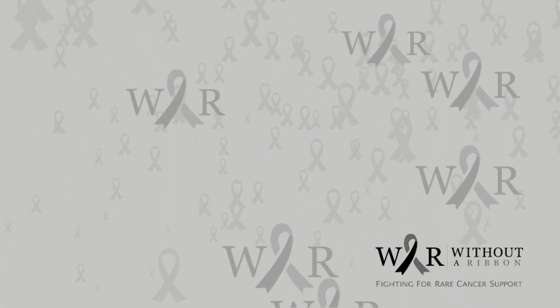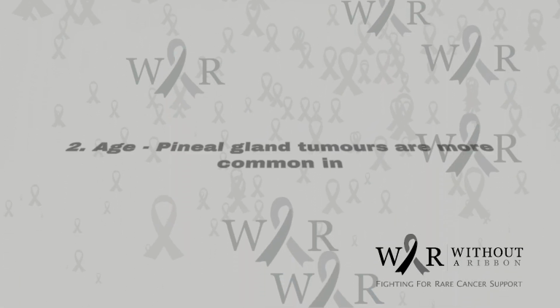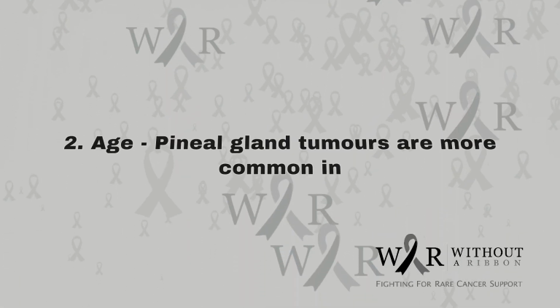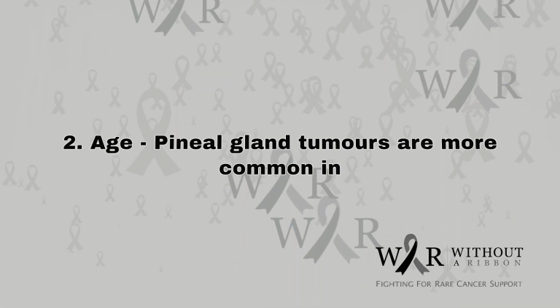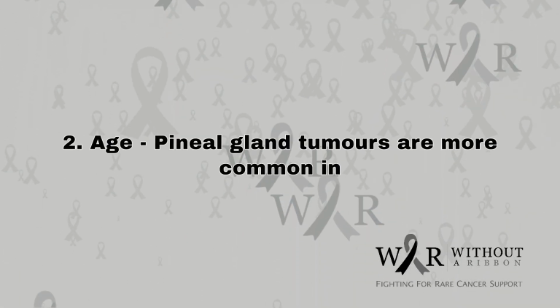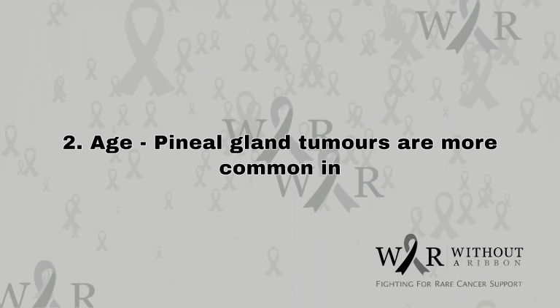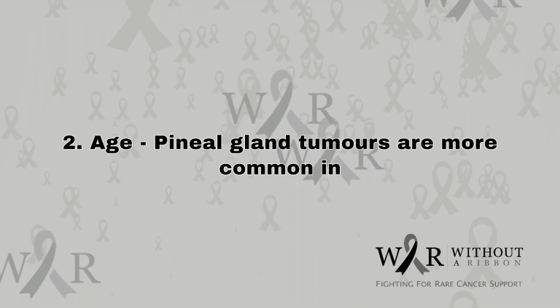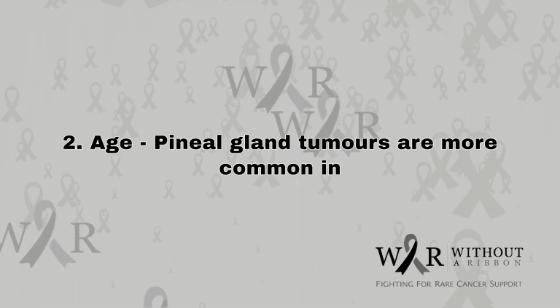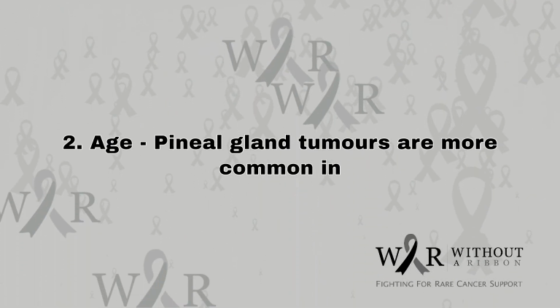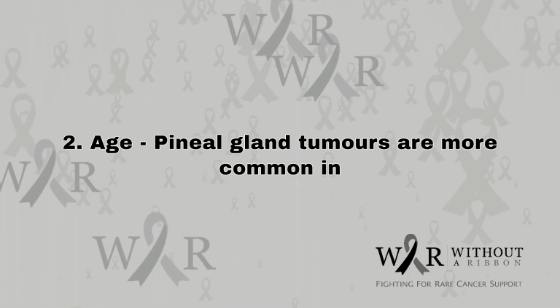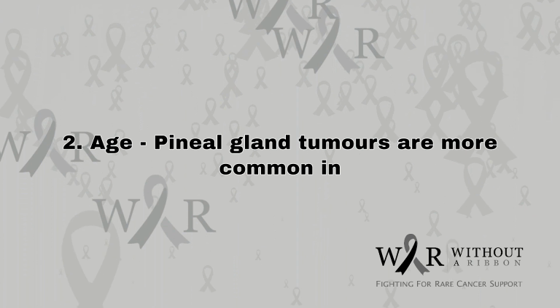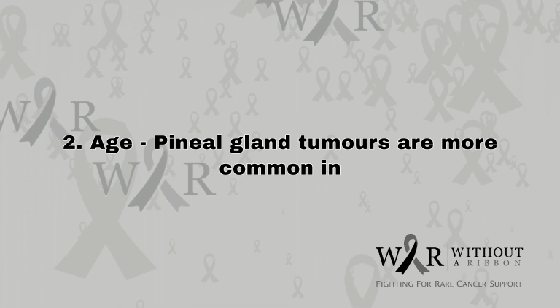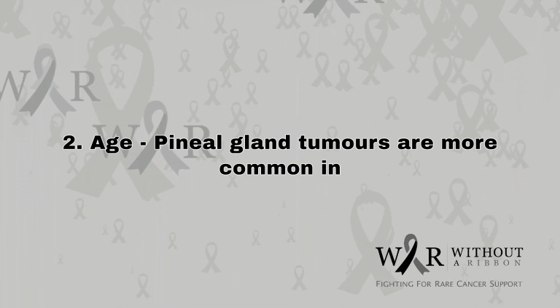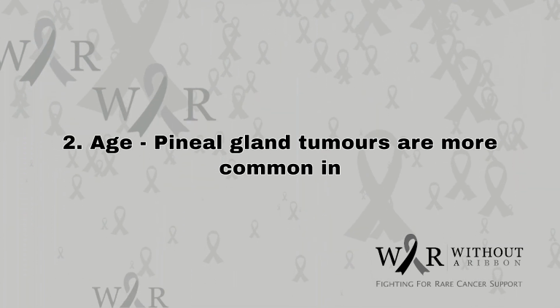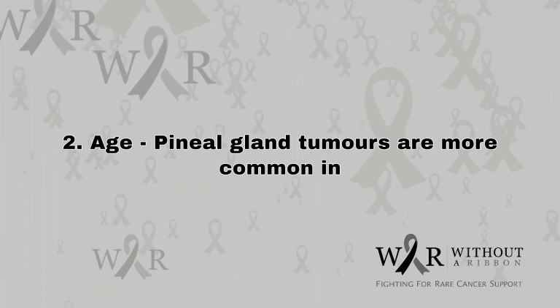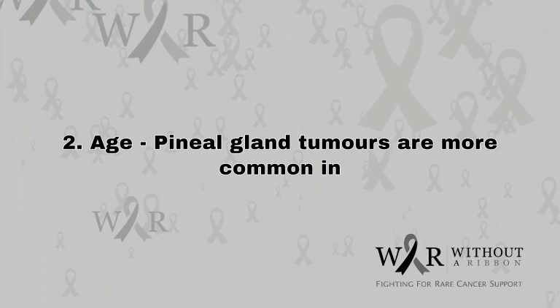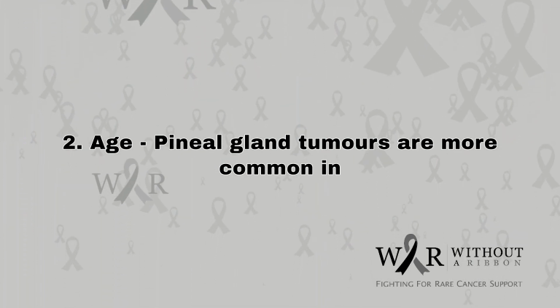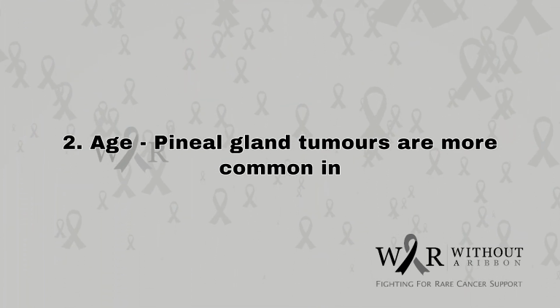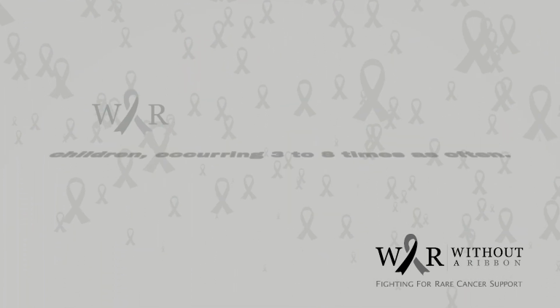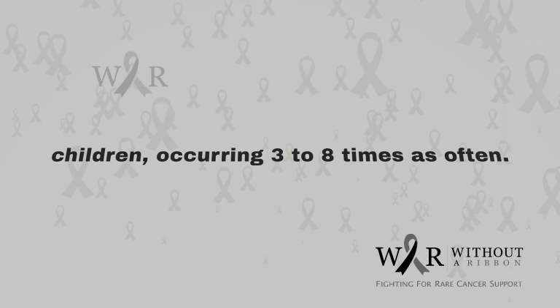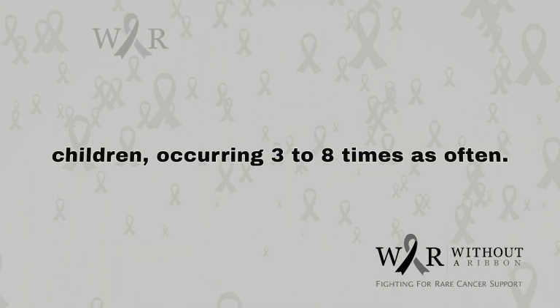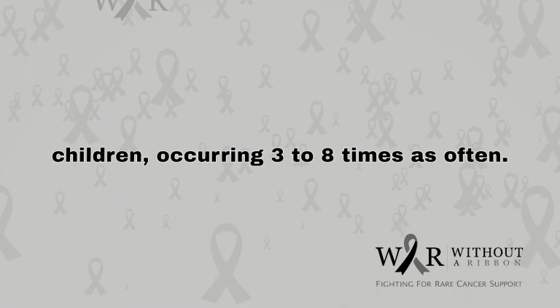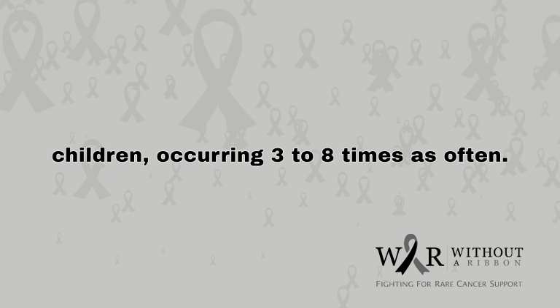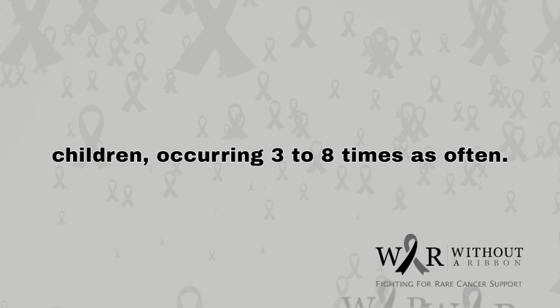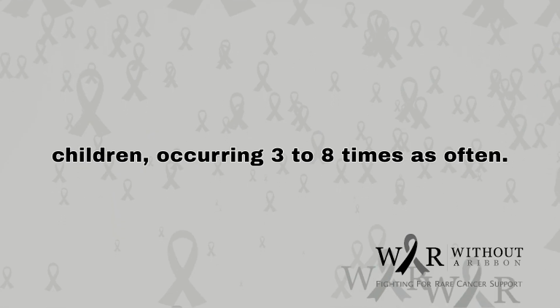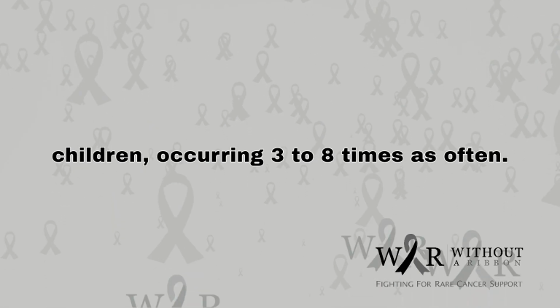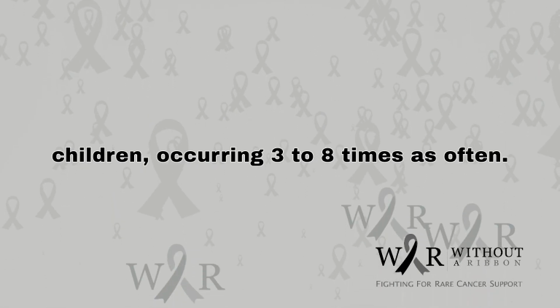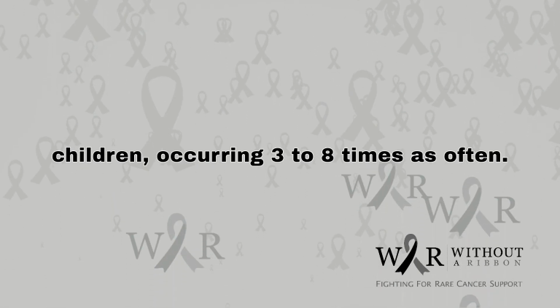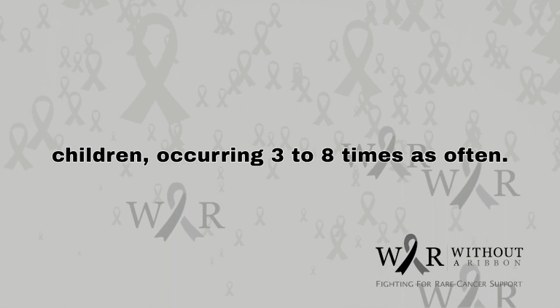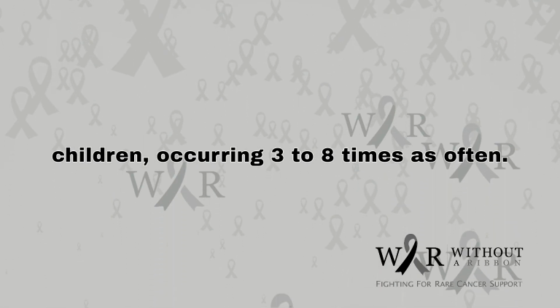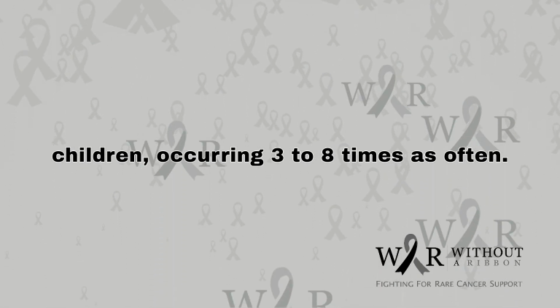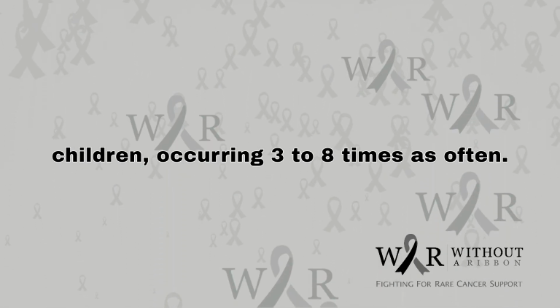2. Age. Pineal gland tumors are more common in children, occurring 3 to 8 times as often.